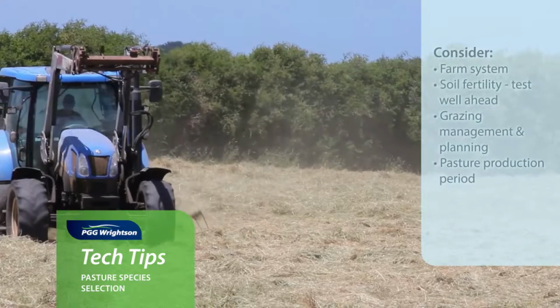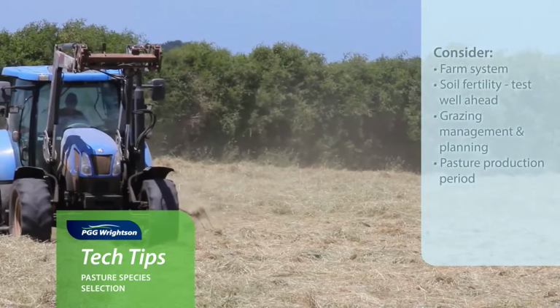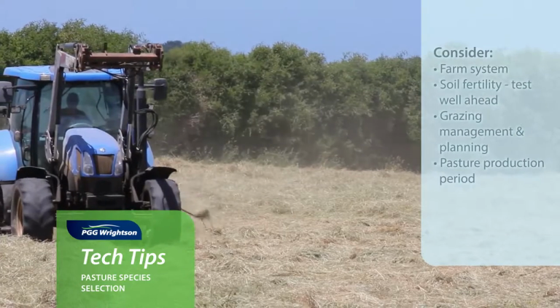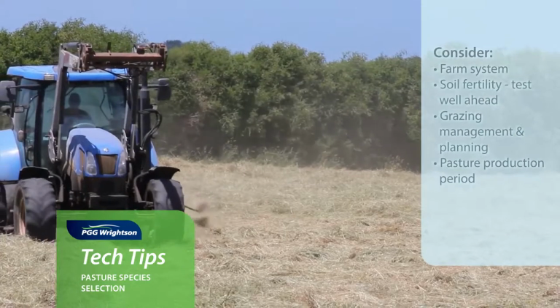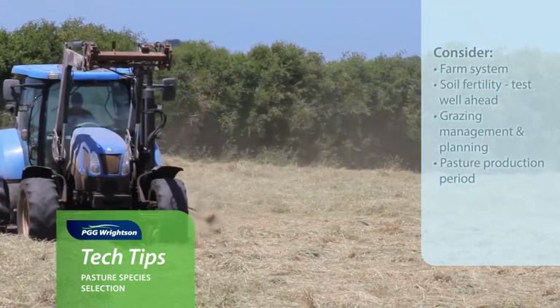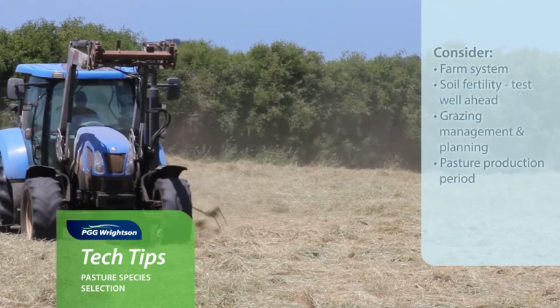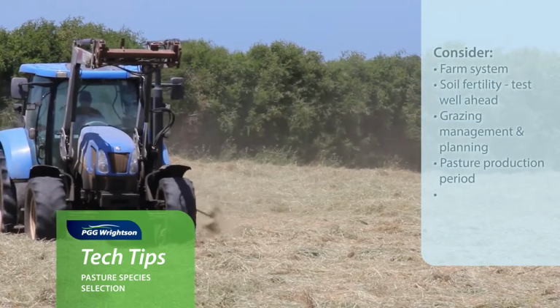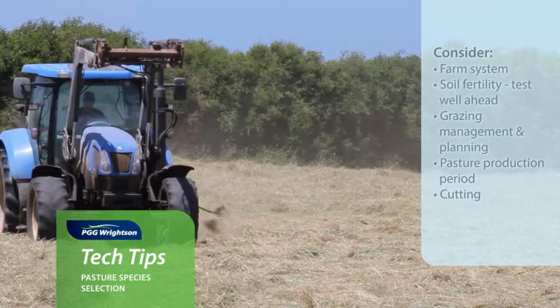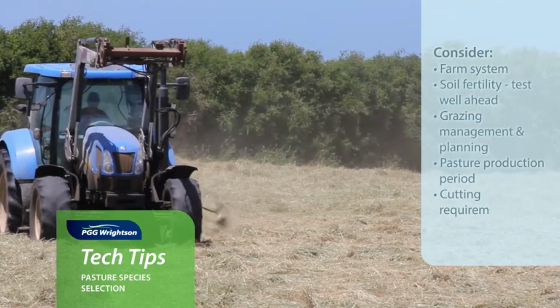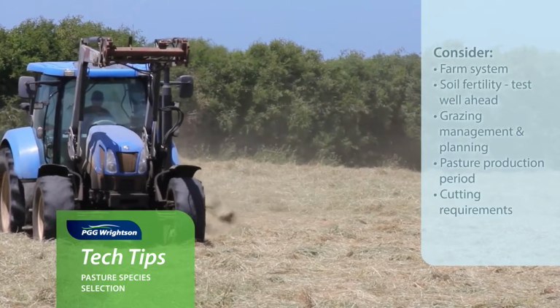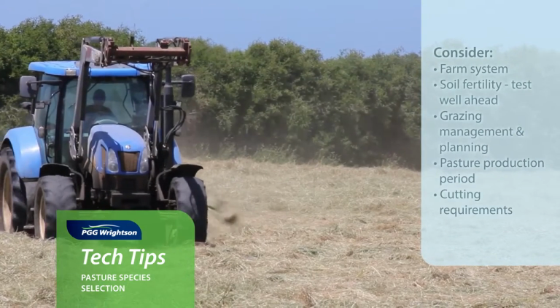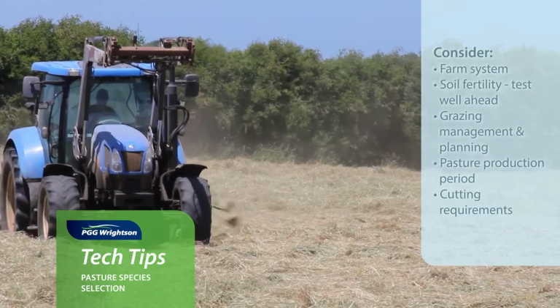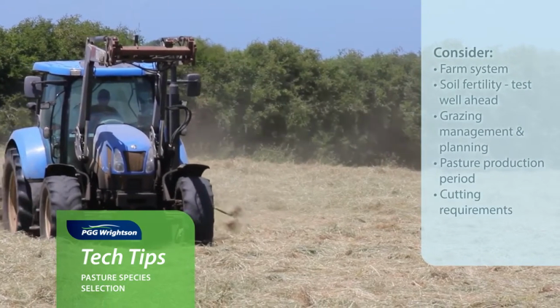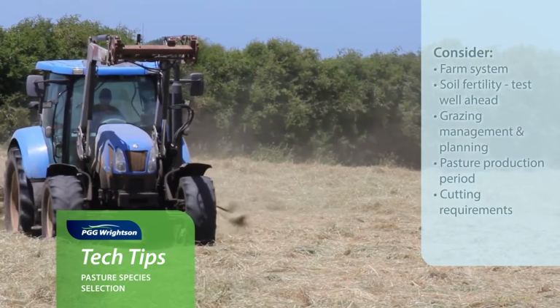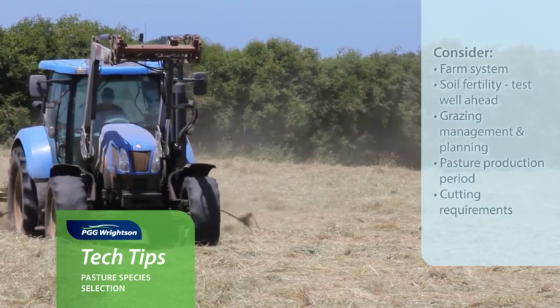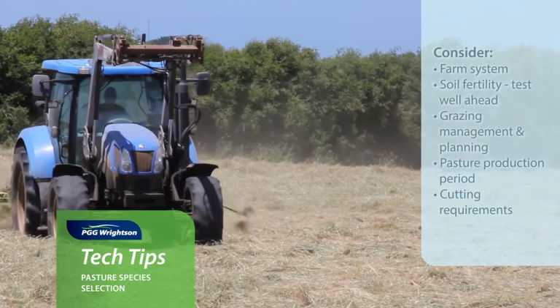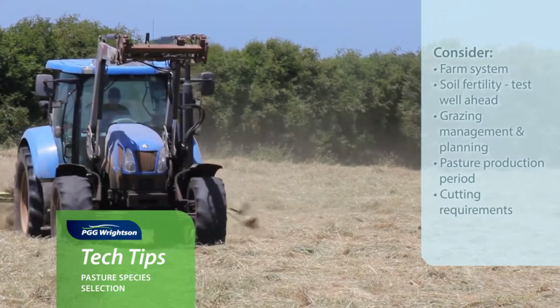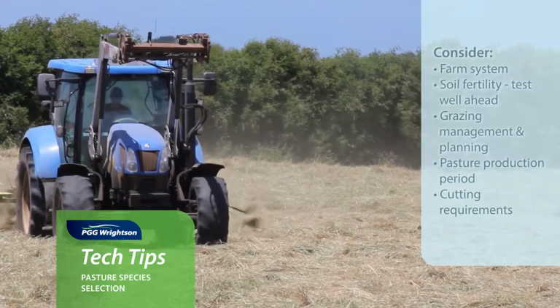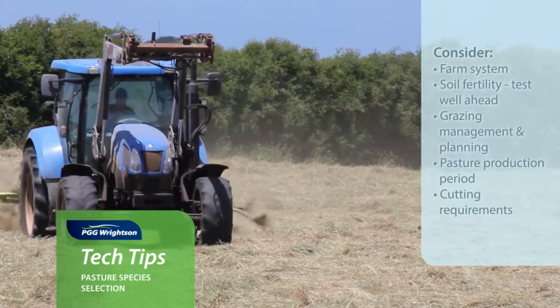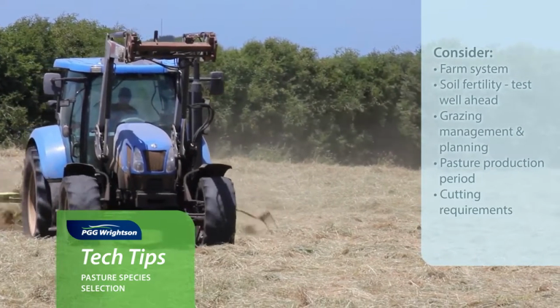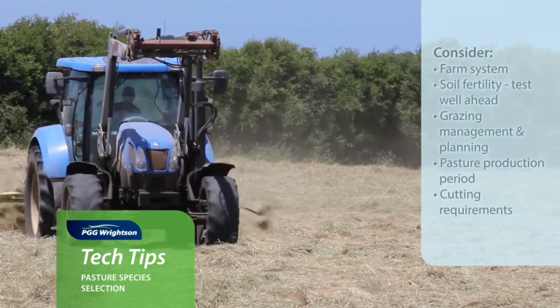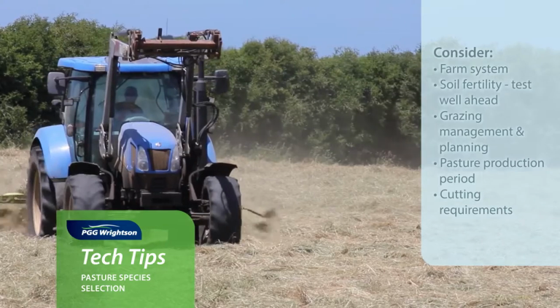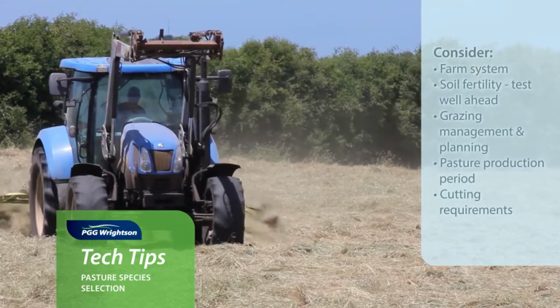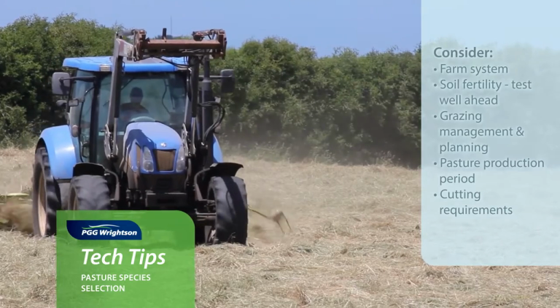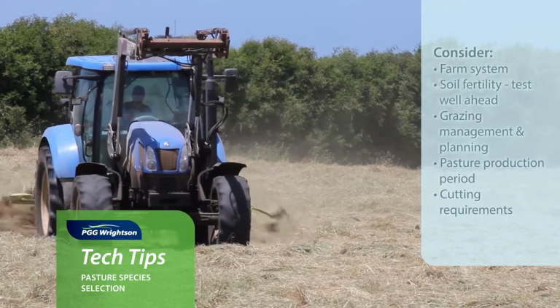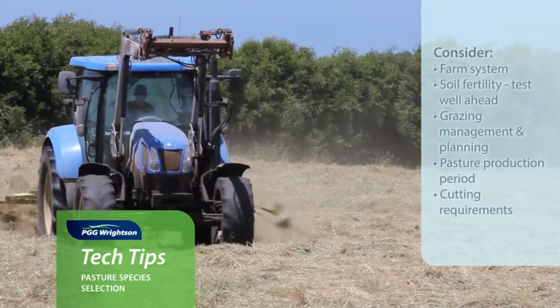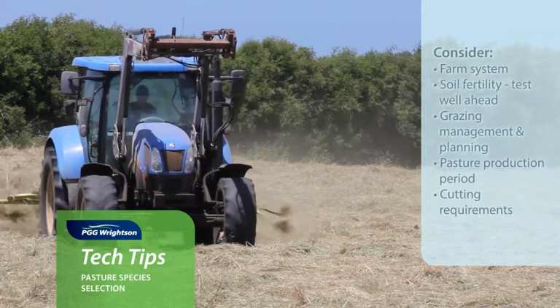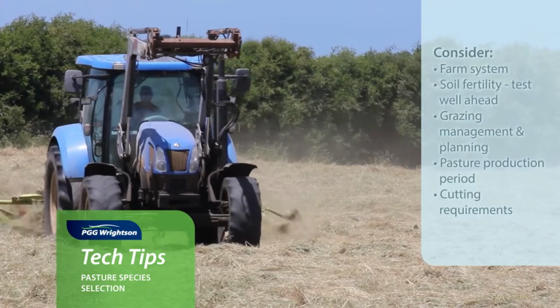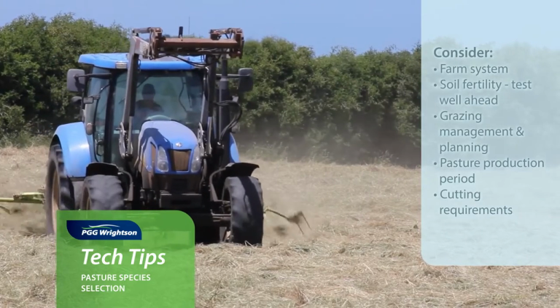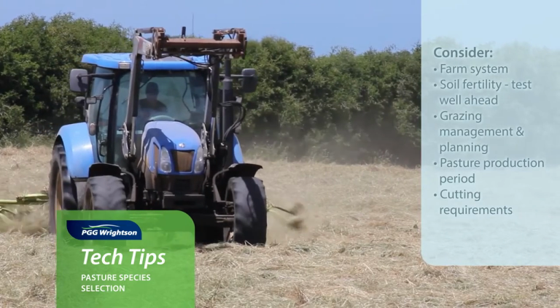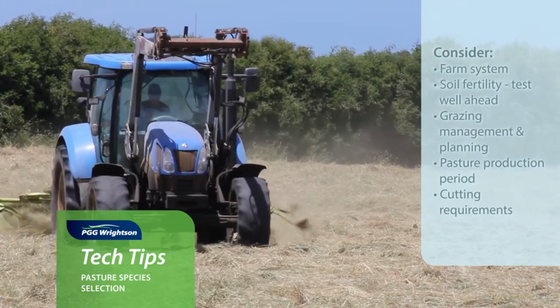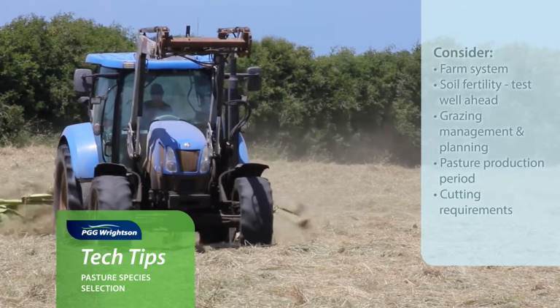Another influence would be the cutting requirements. Do you want to make hay, silage, or baleage — that sort of thing?